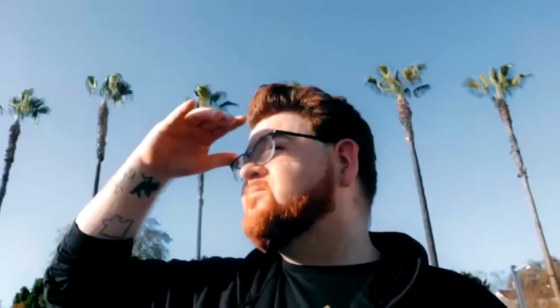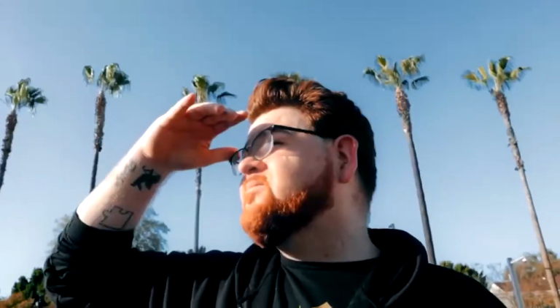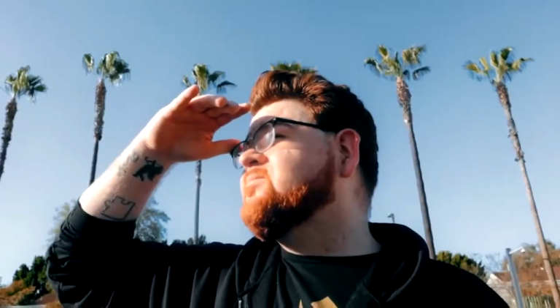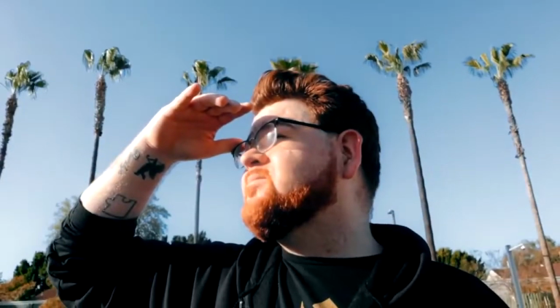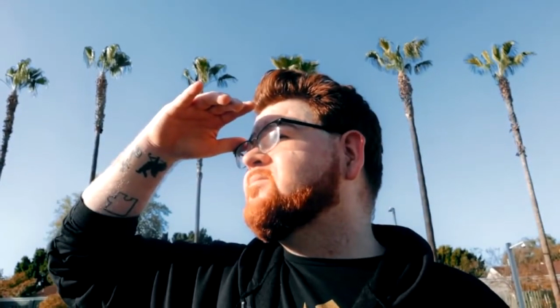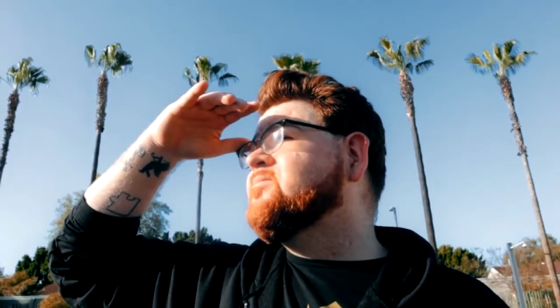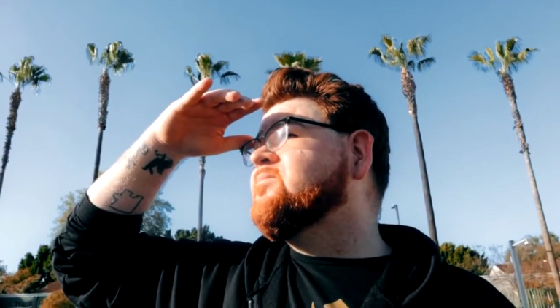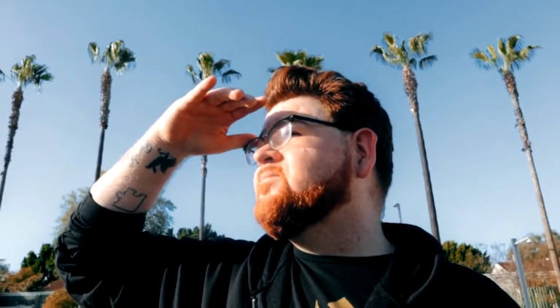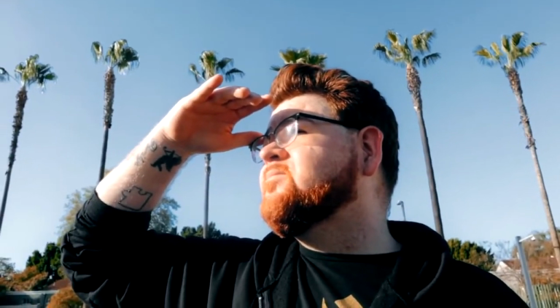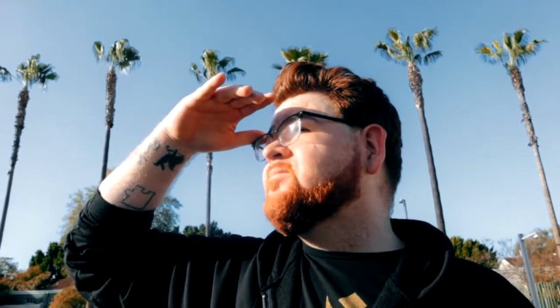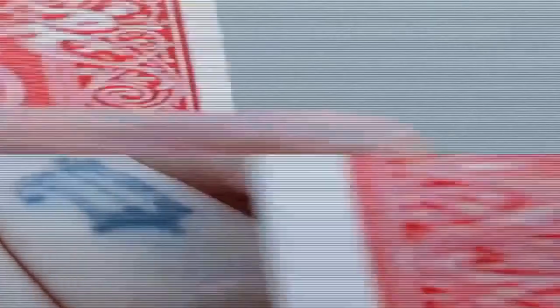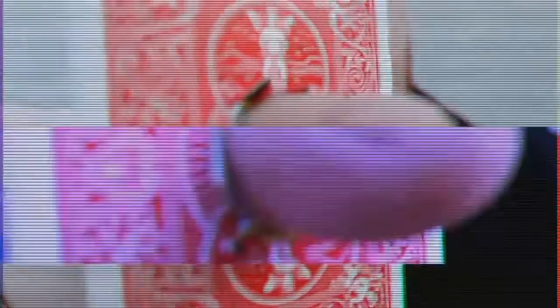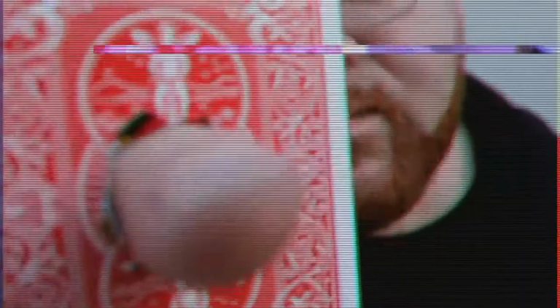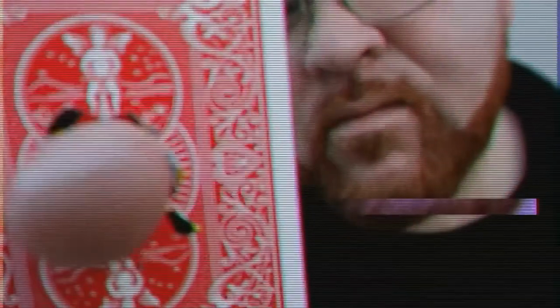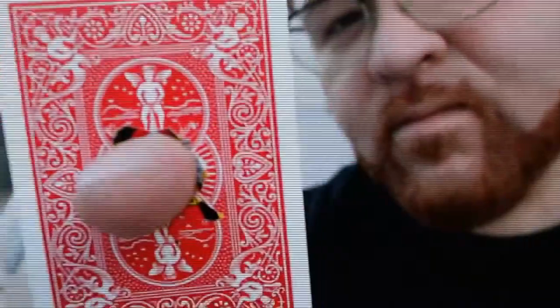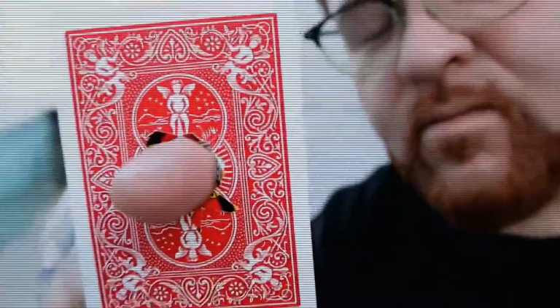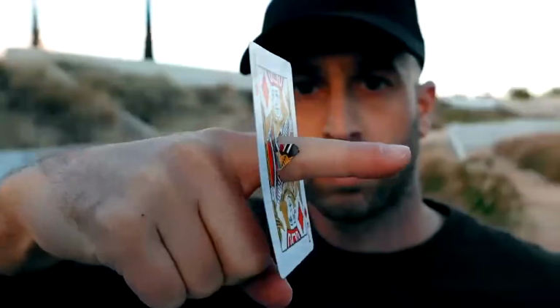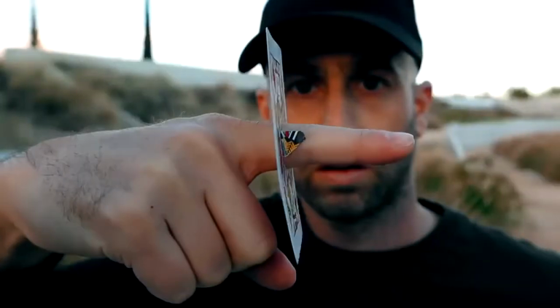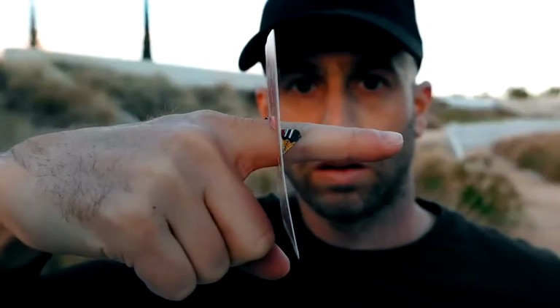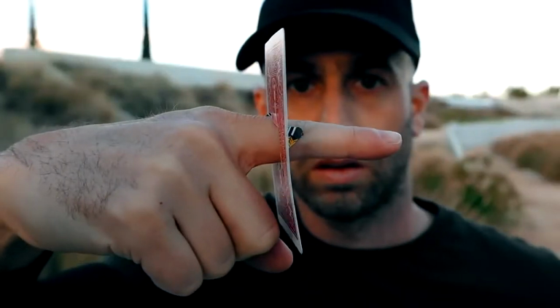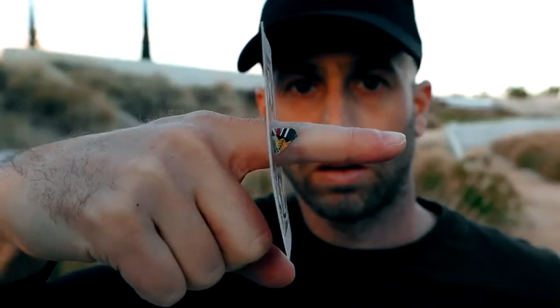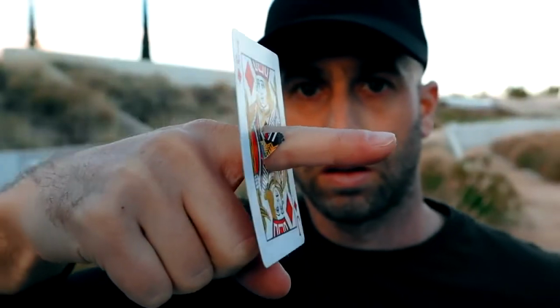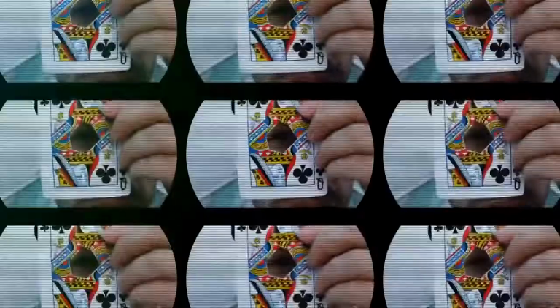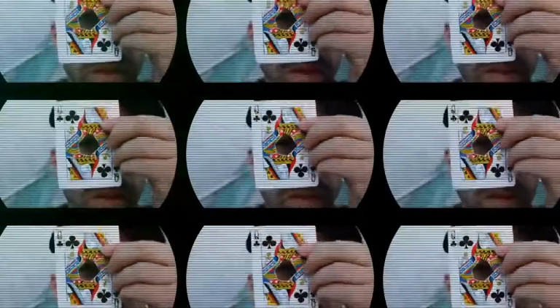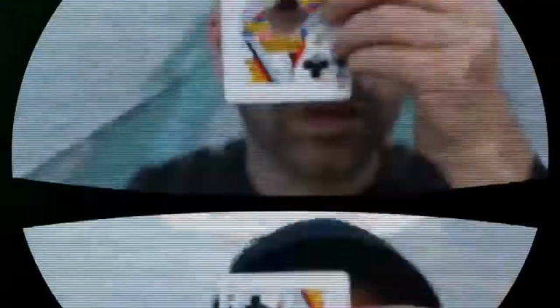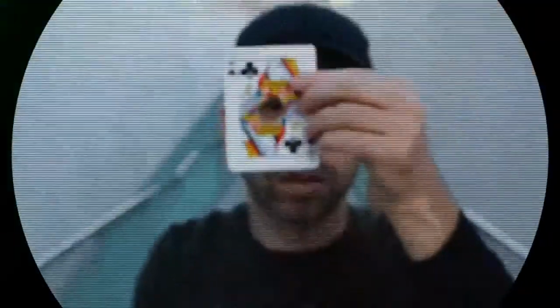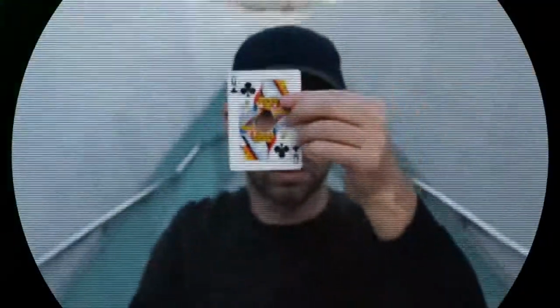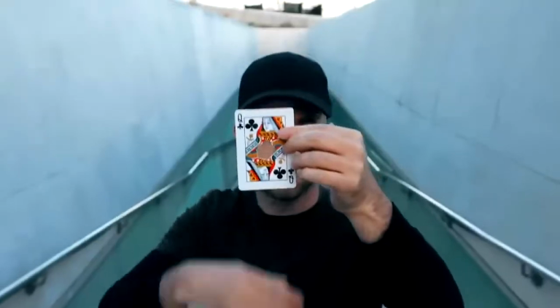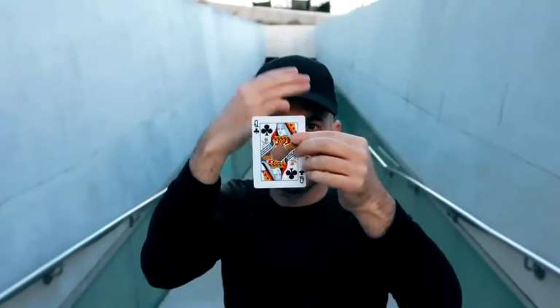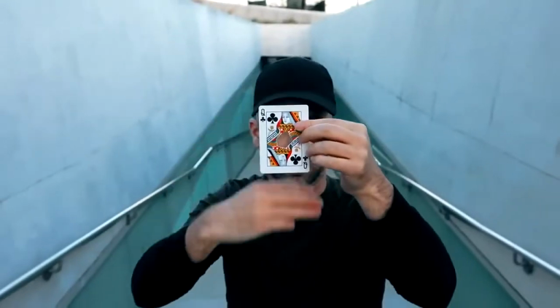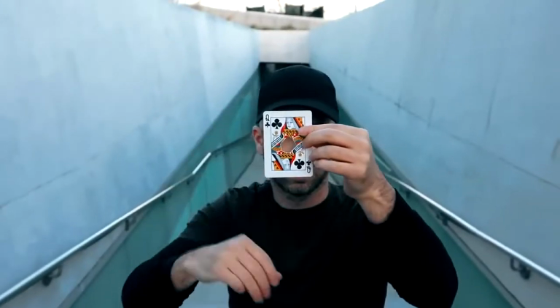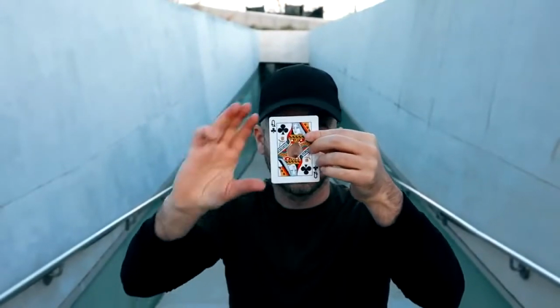We've created a first of its kind — a realistic finger through card that, once damaged, can be healed instantly at your fingertips.